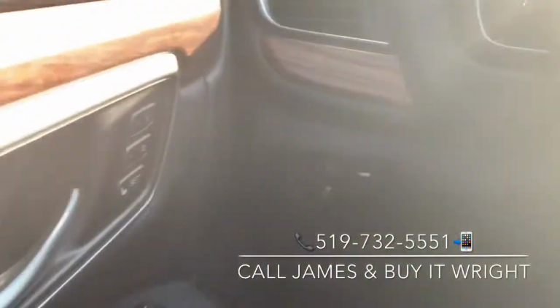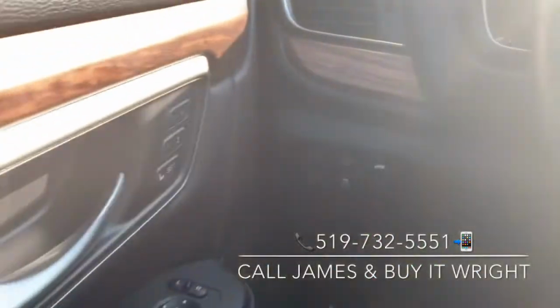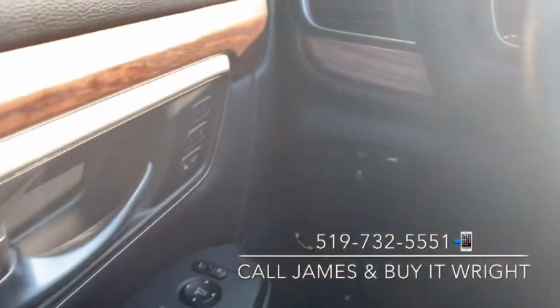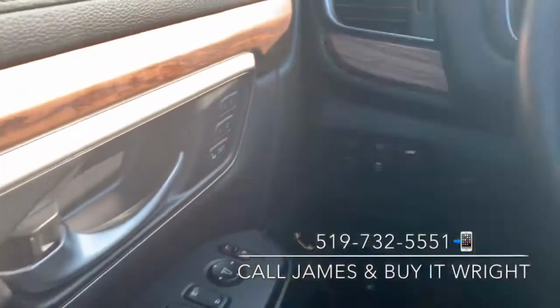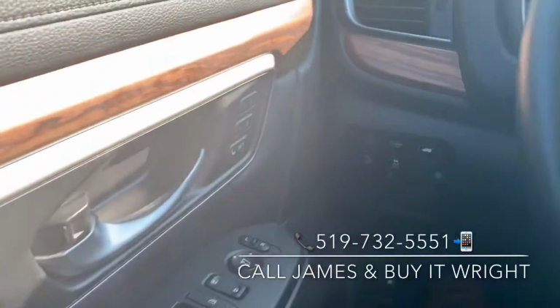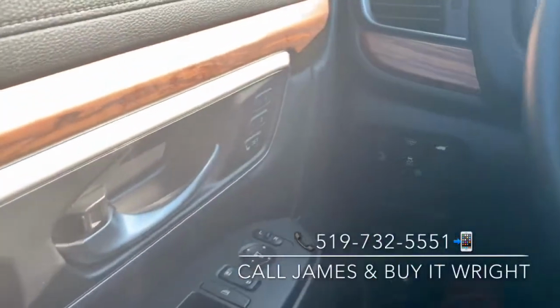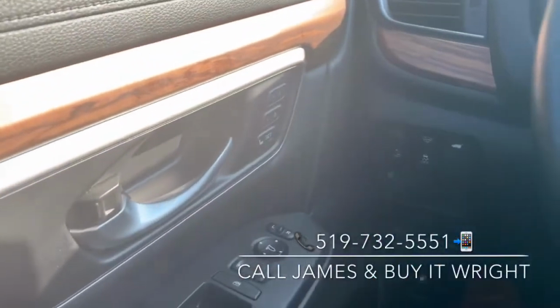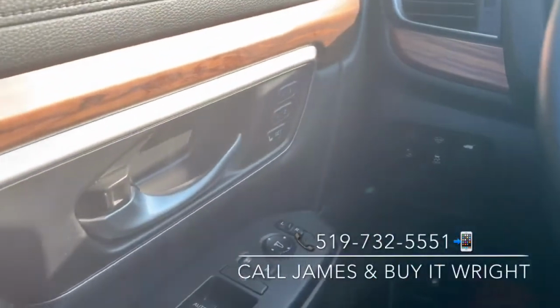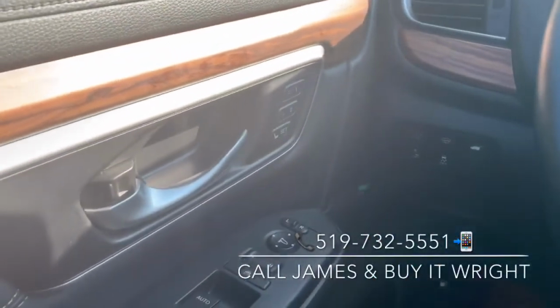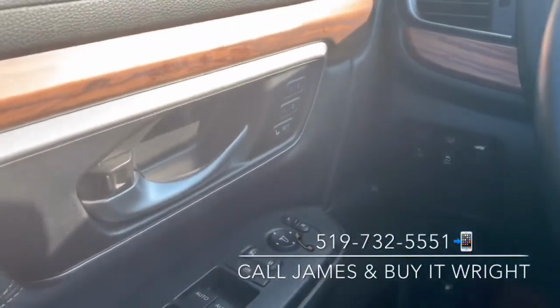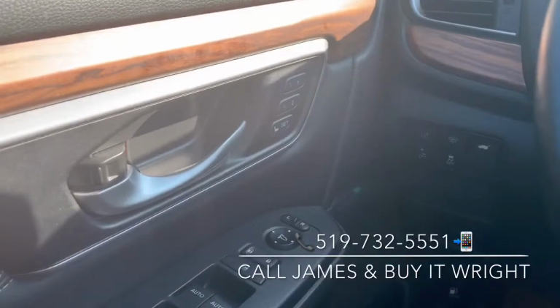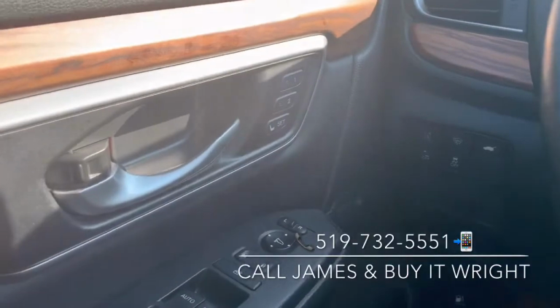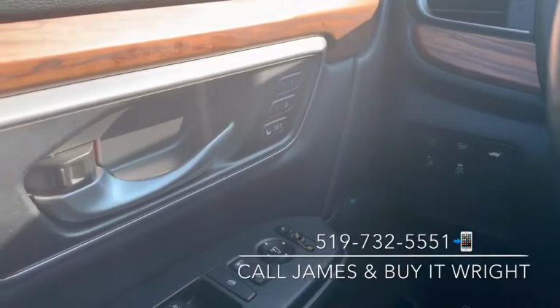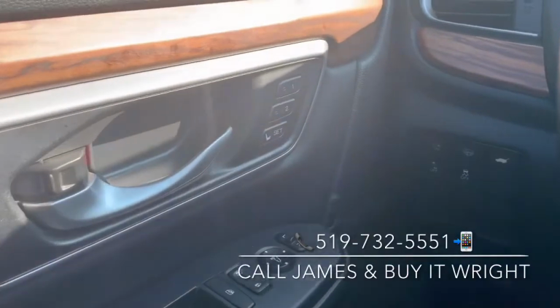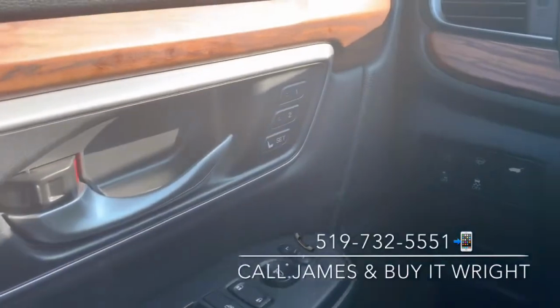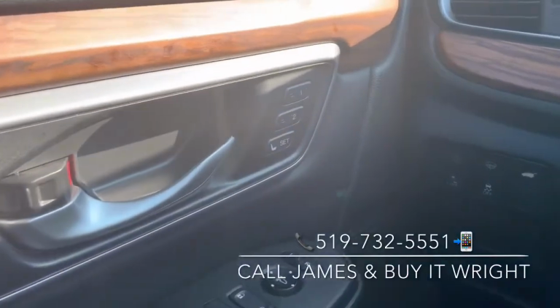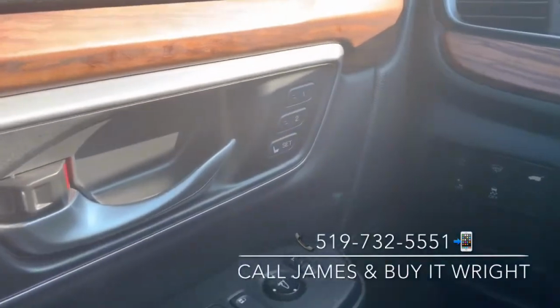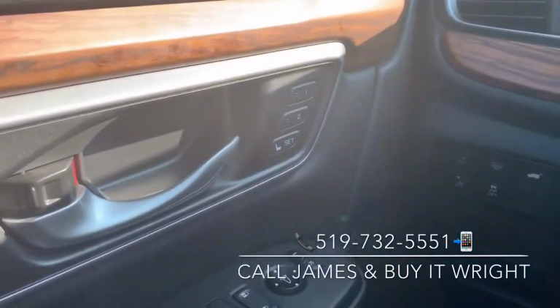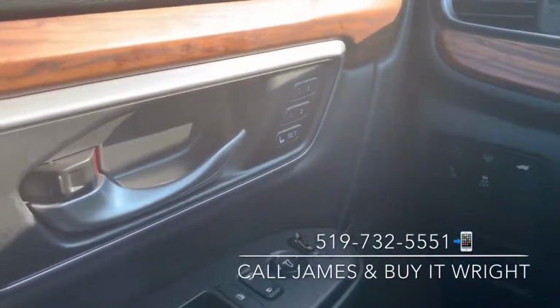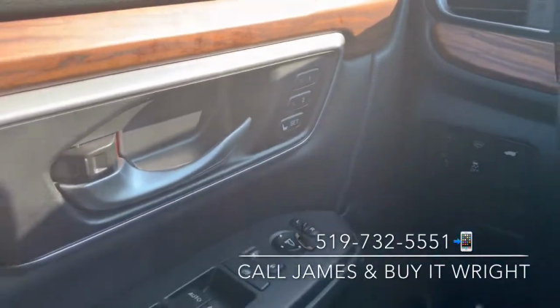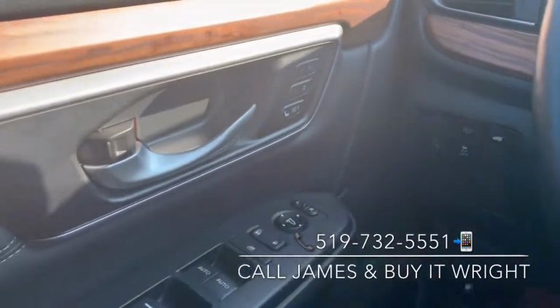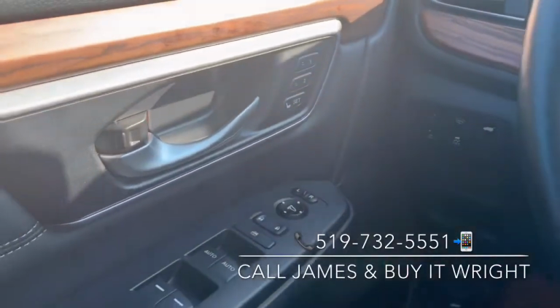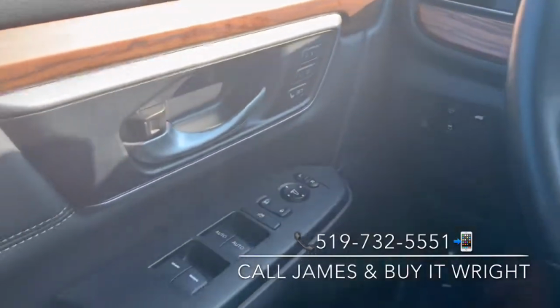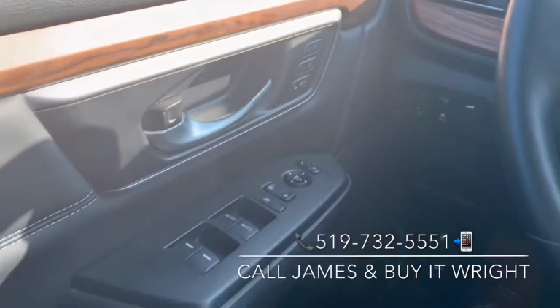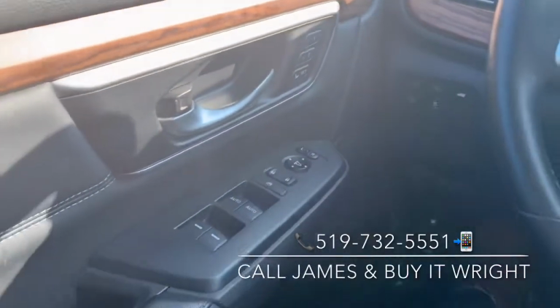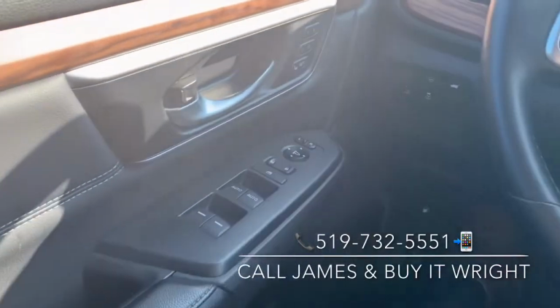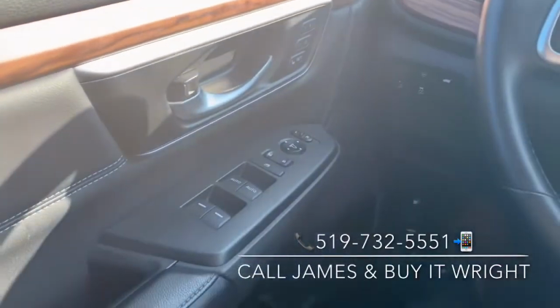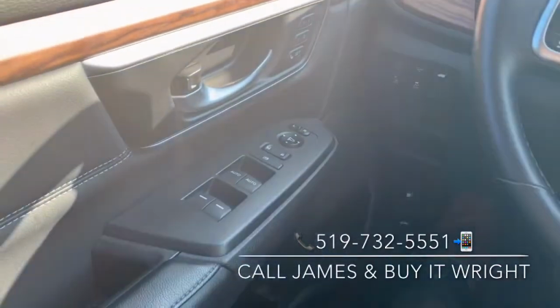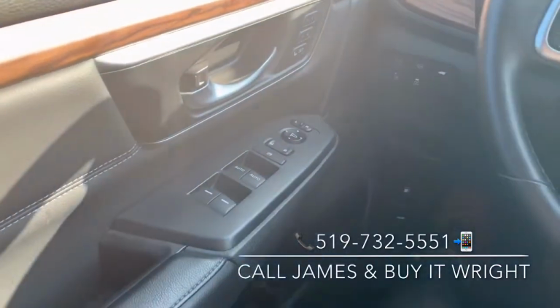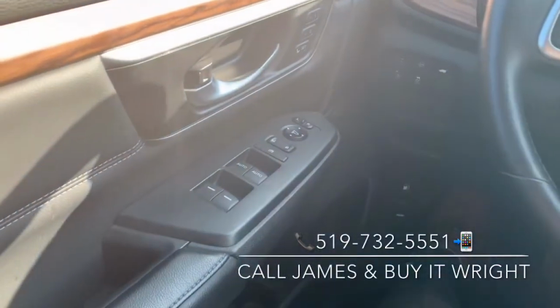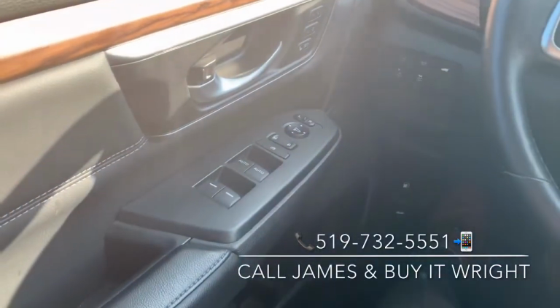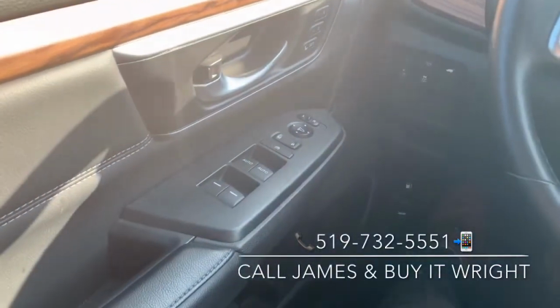On the door, you have your programmable memory seating and your power mirror and window switches.